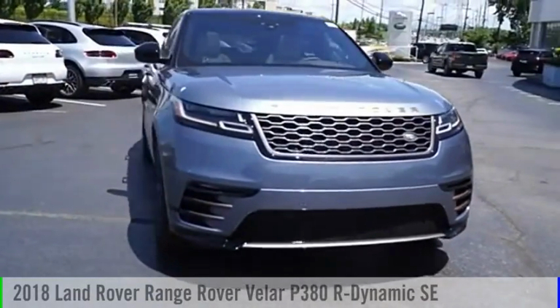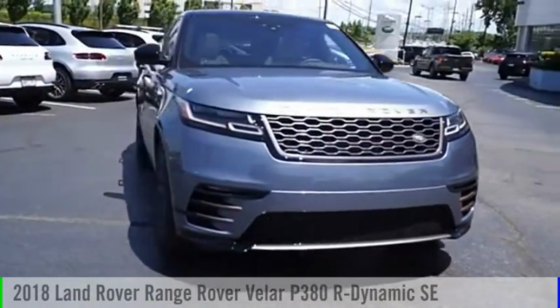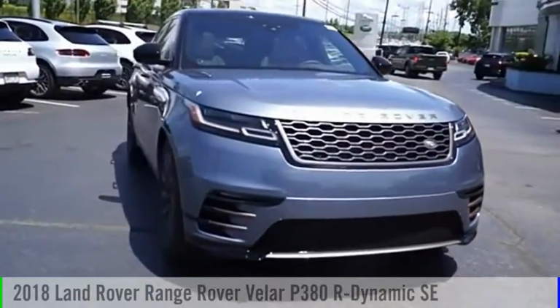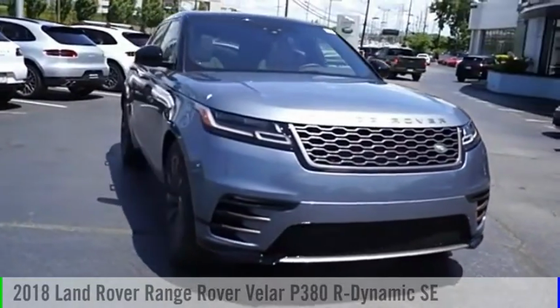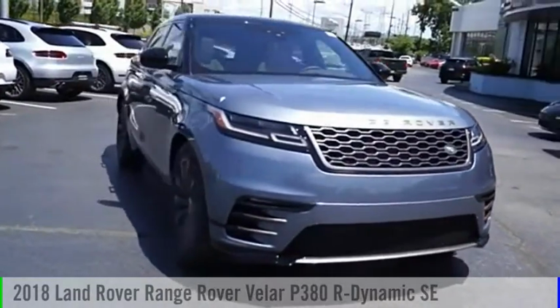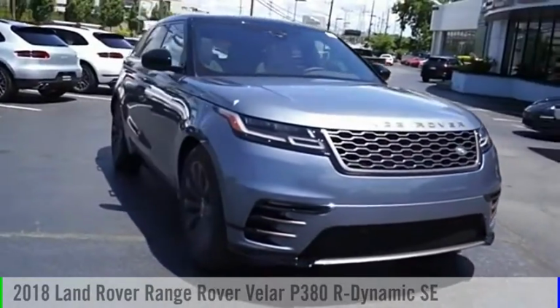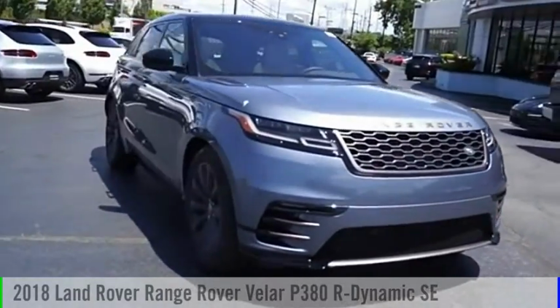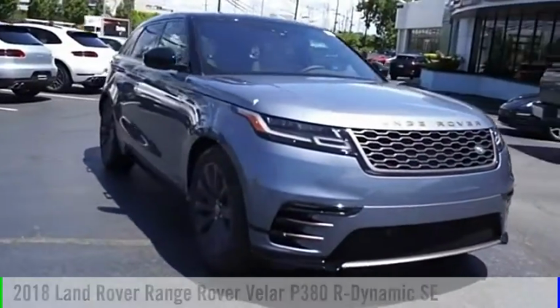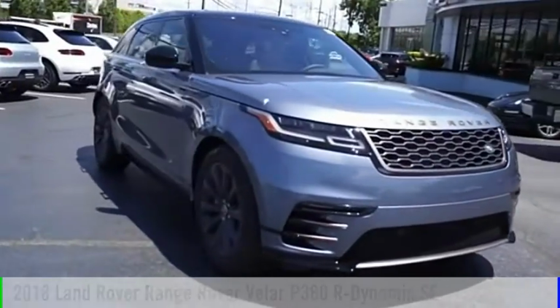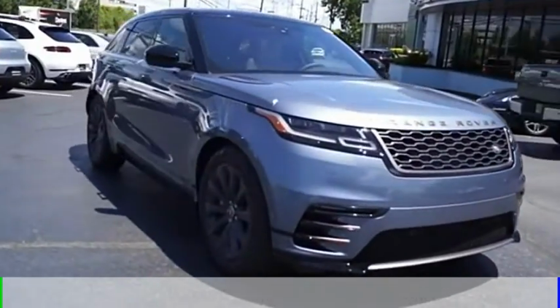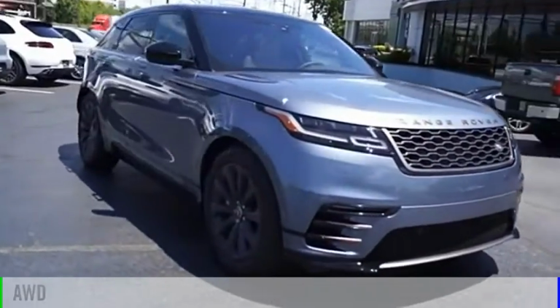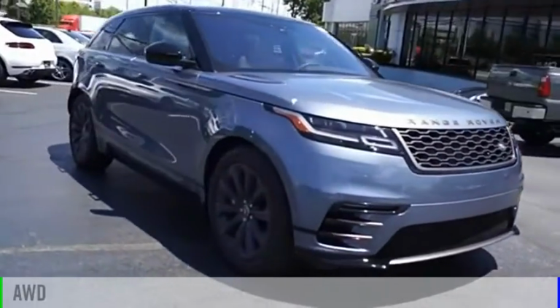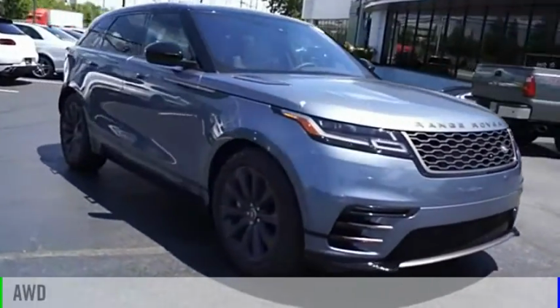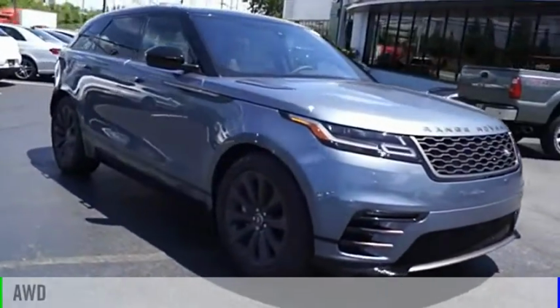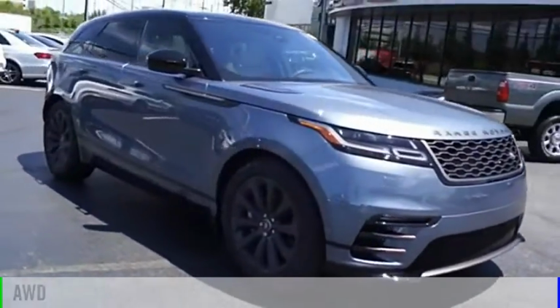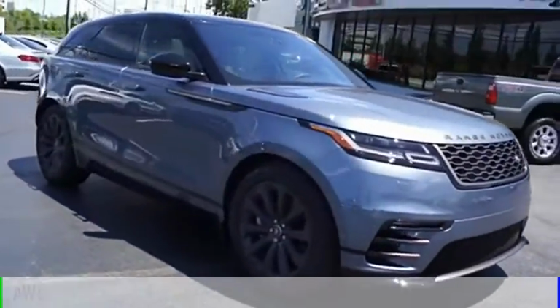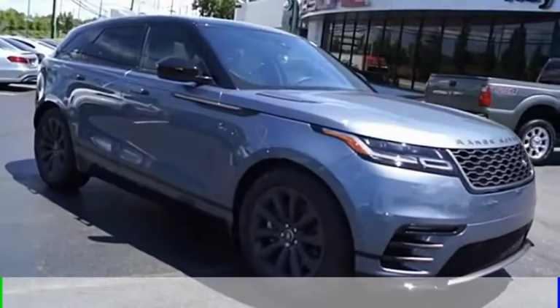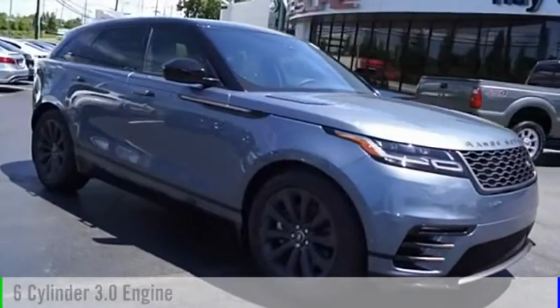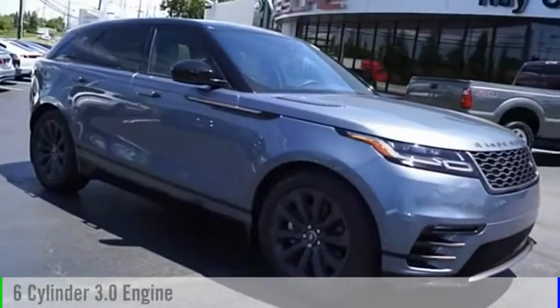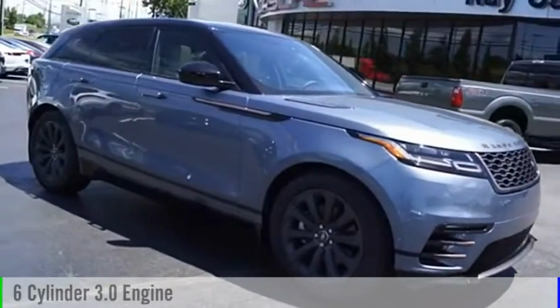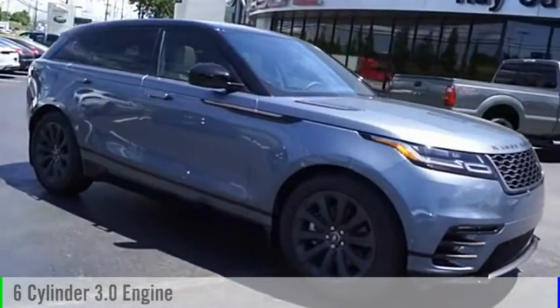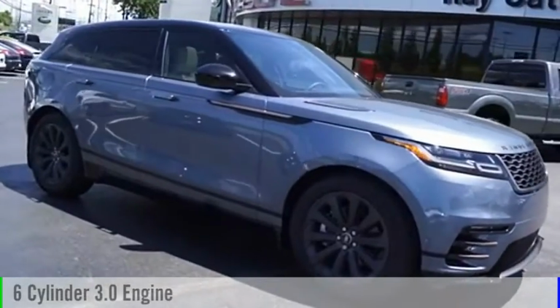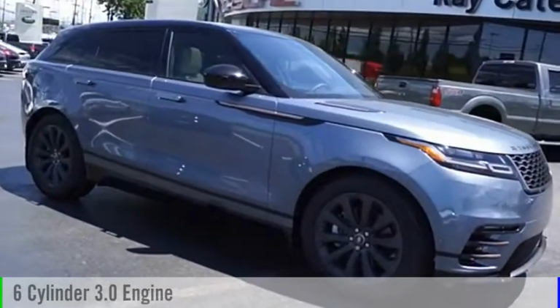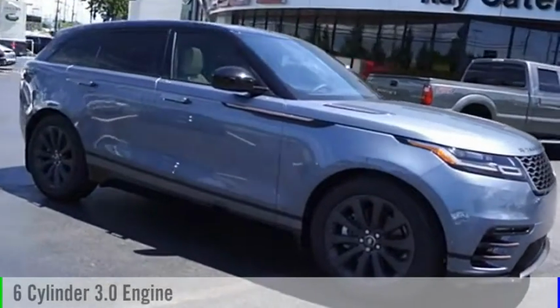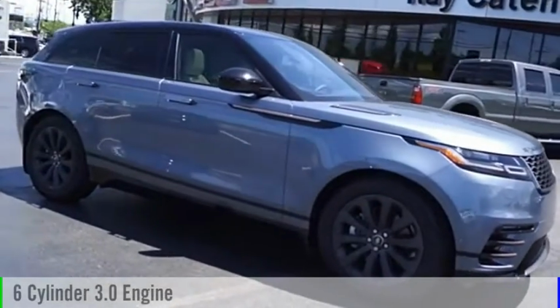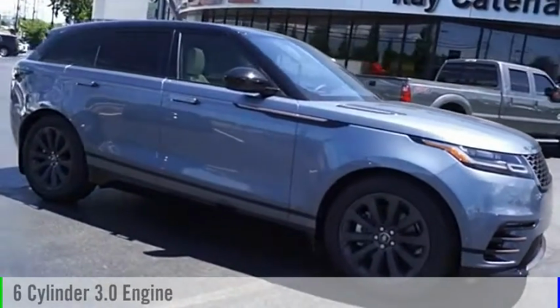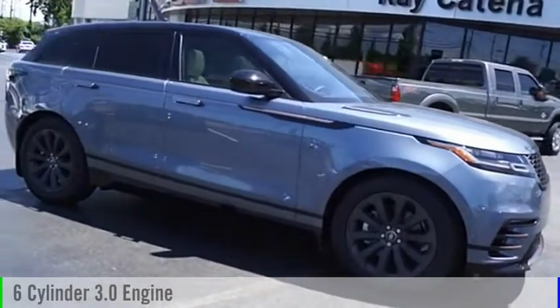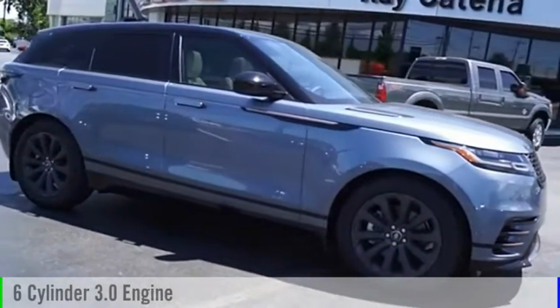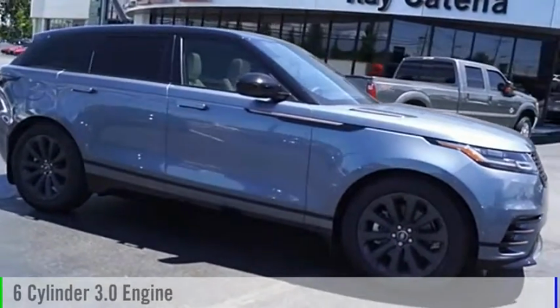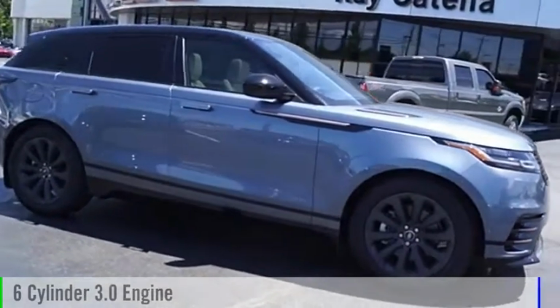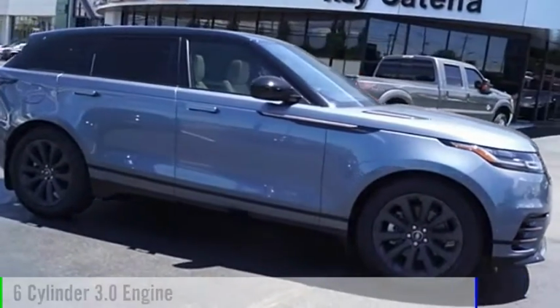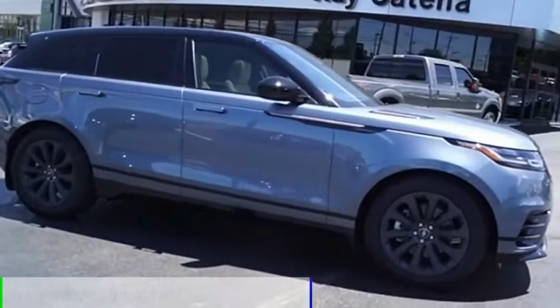This vehicle is powered by an all-wheel drive, six-cylinder, 3.0 liter engine.